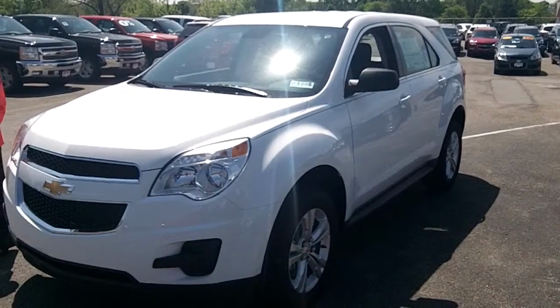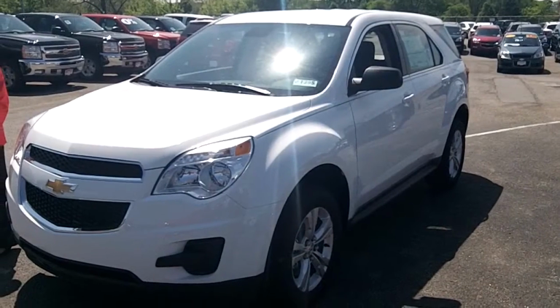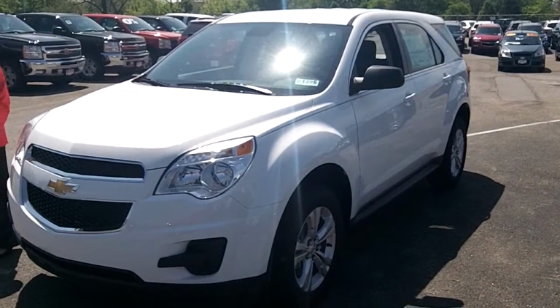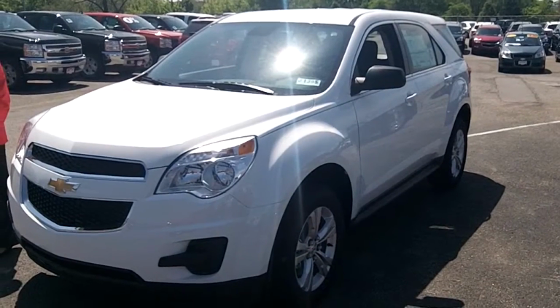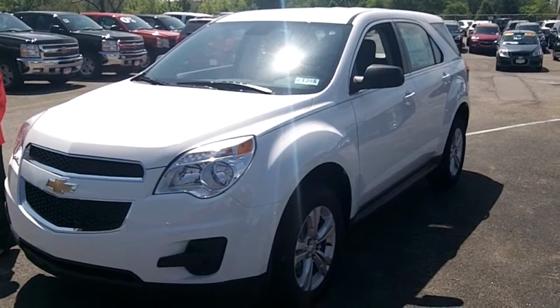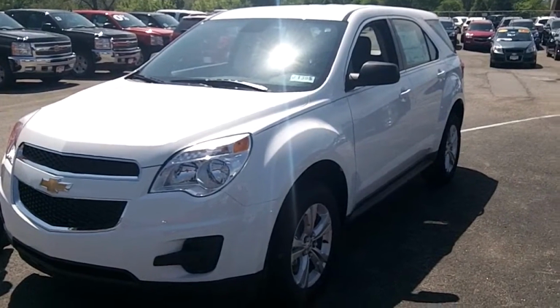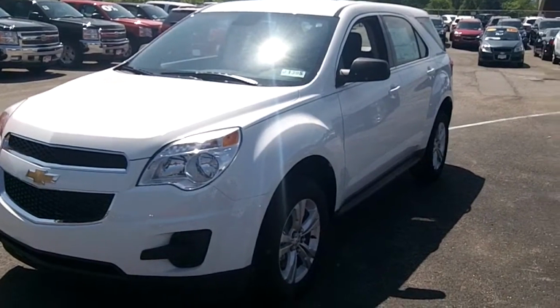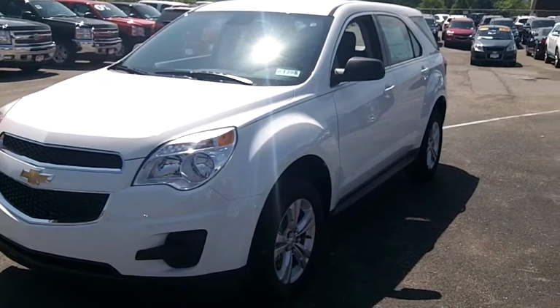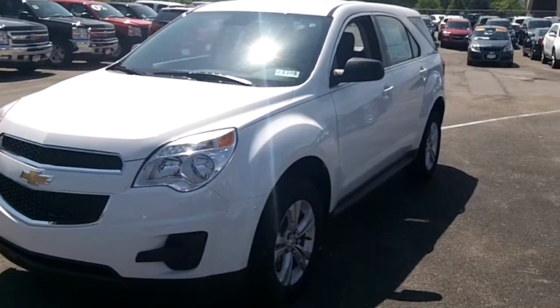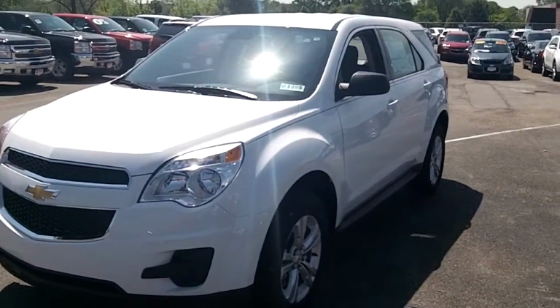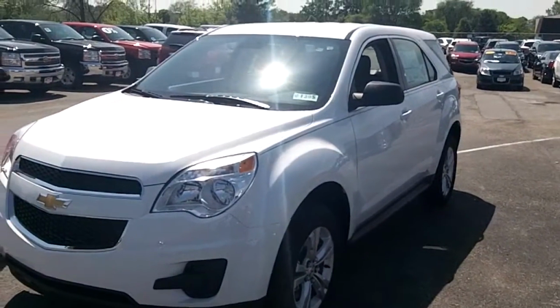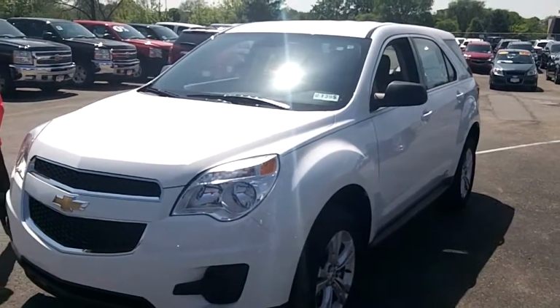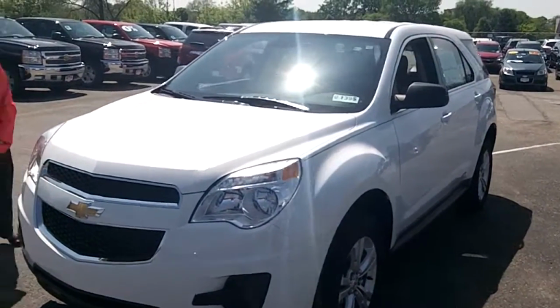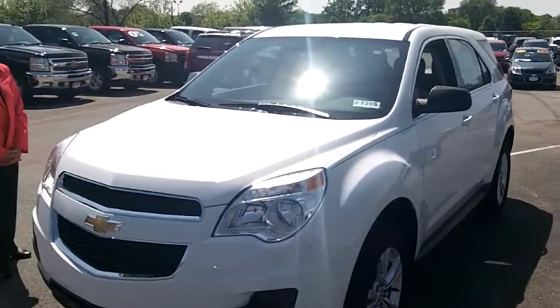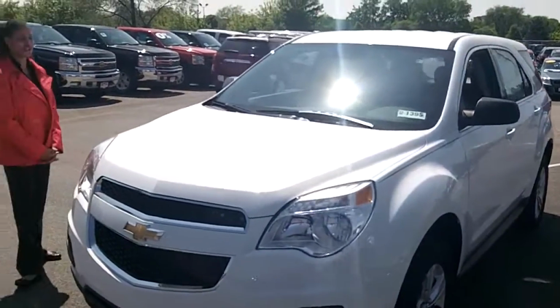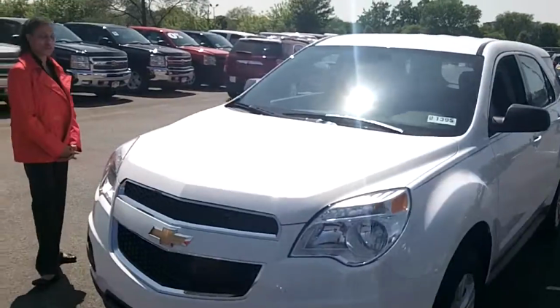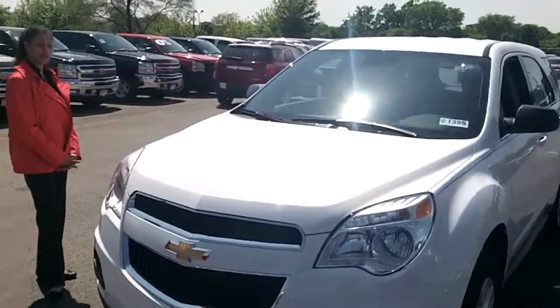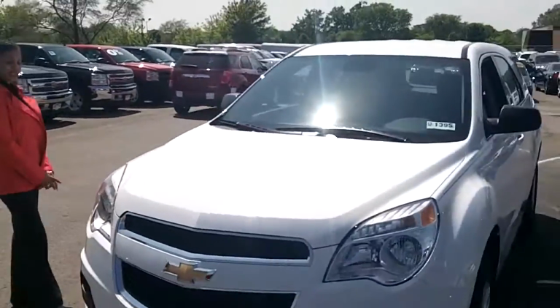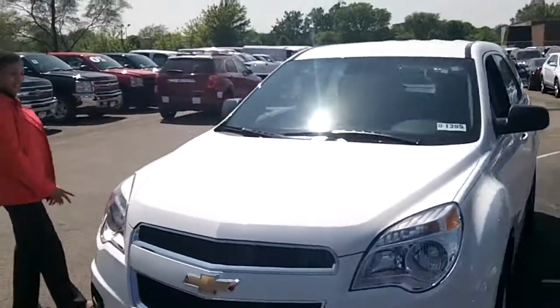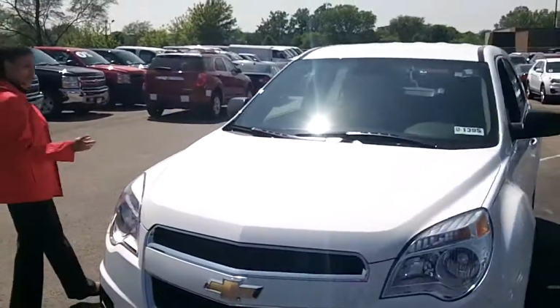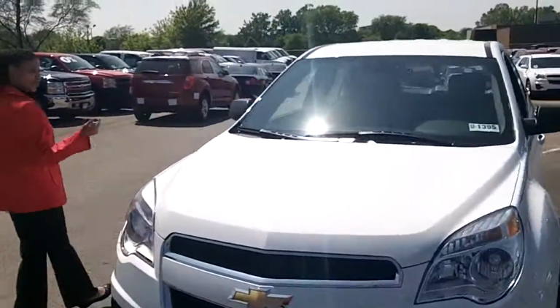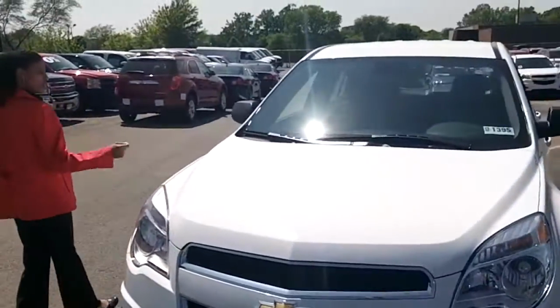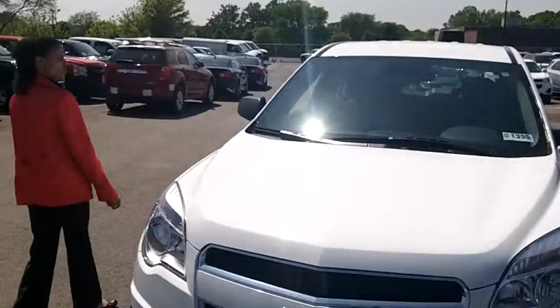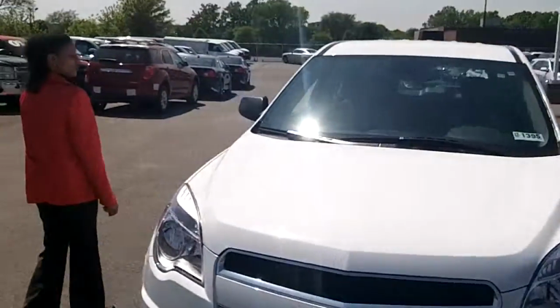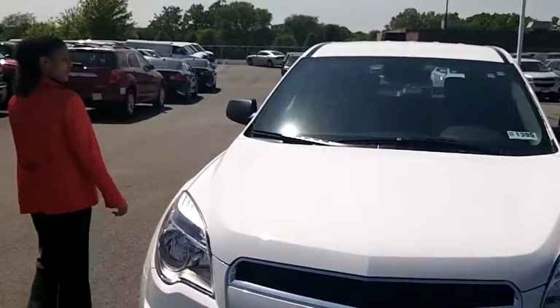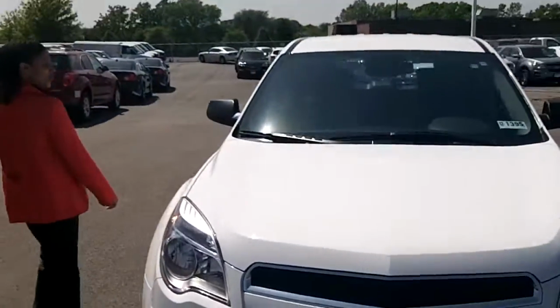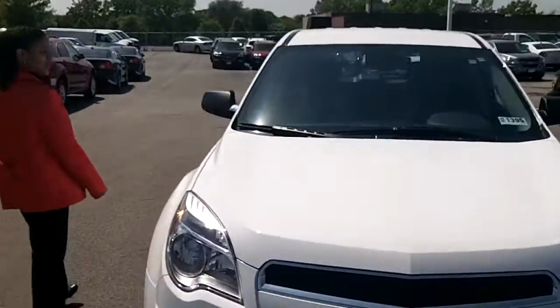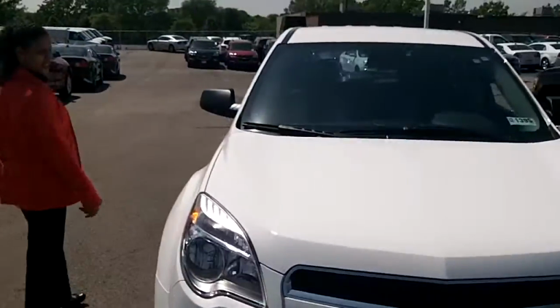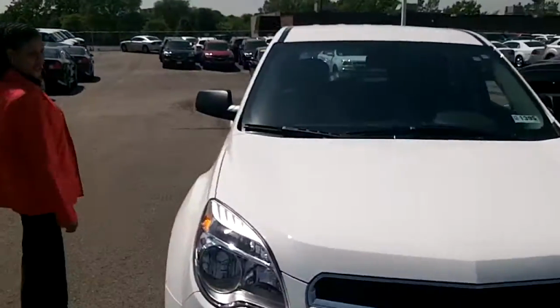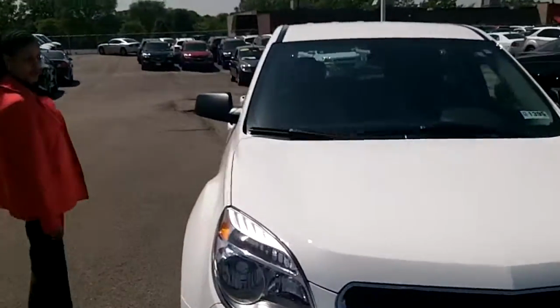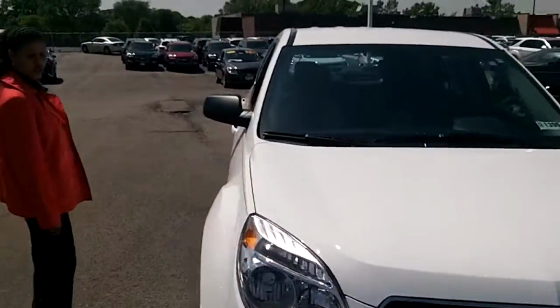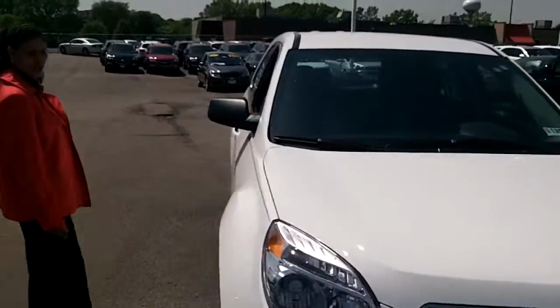Hi Tina, it's Tasha with Apple Chevrolet. Thanks for your request. Here's the 2012 Equinox that I quoted you.